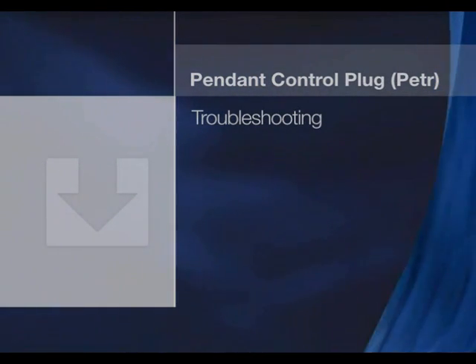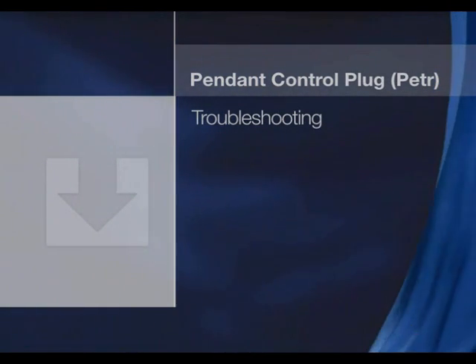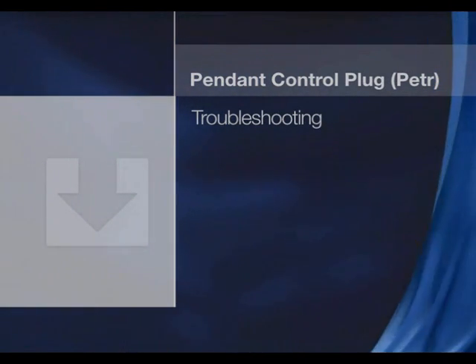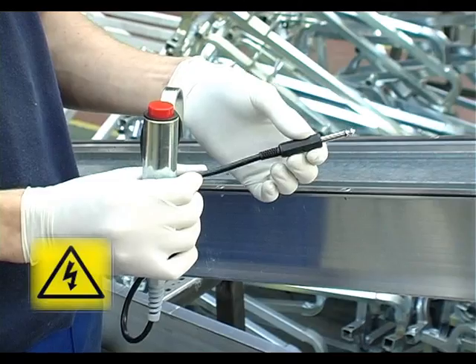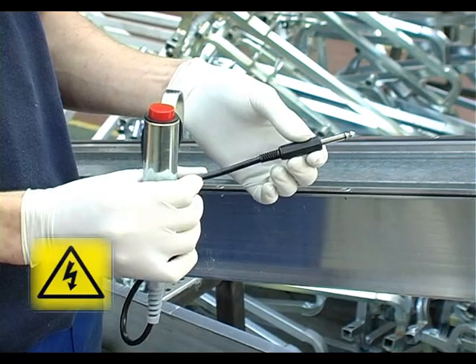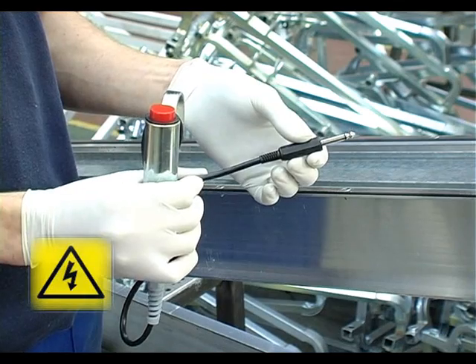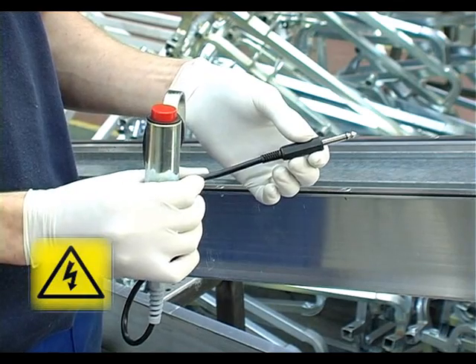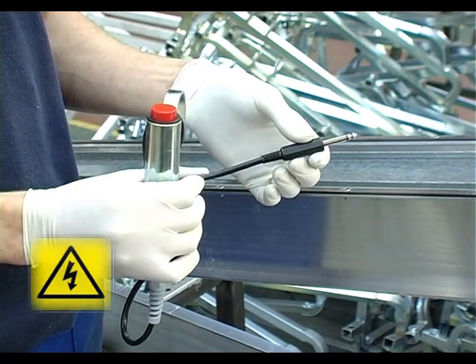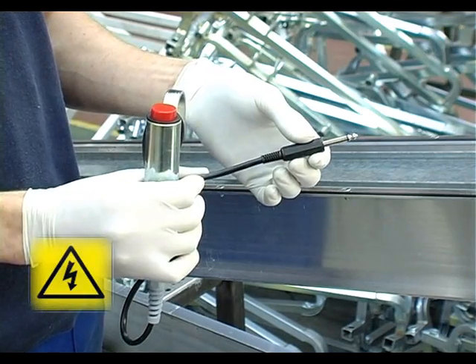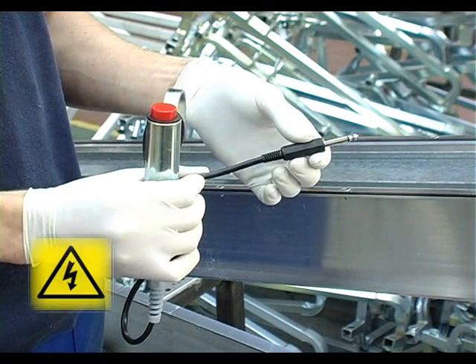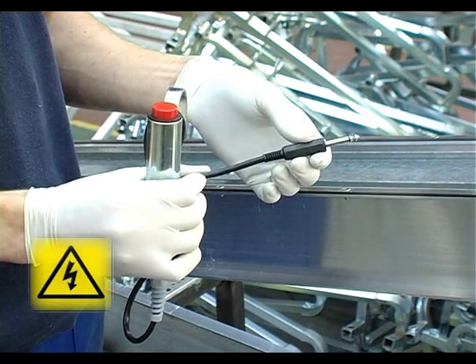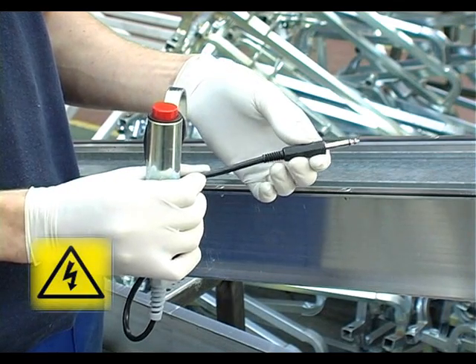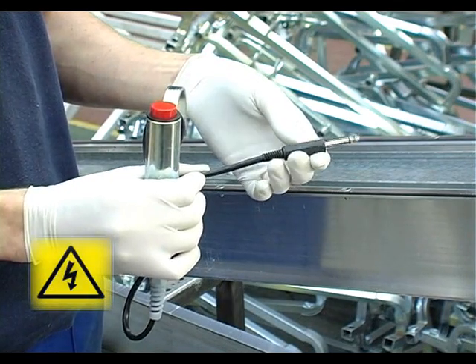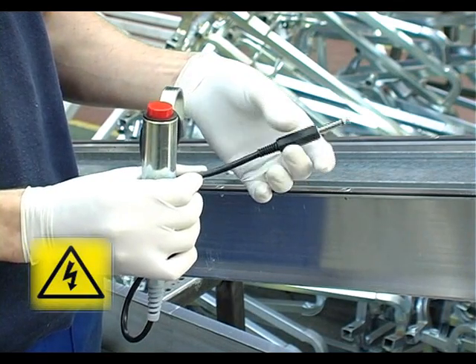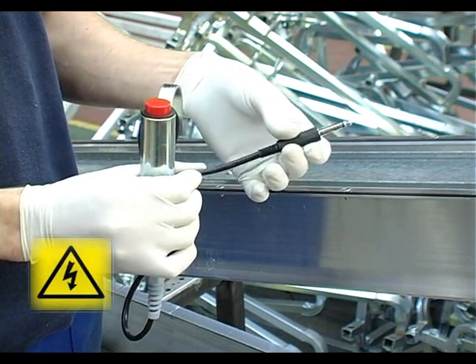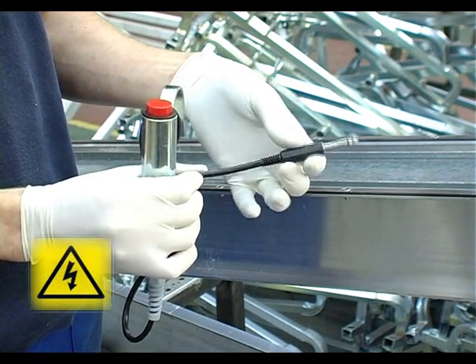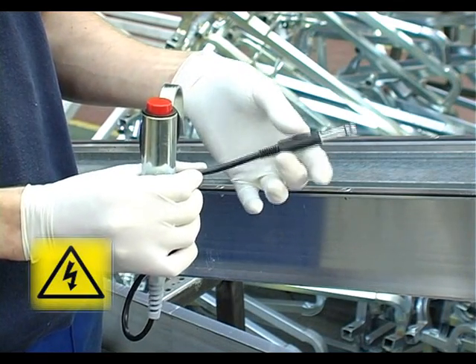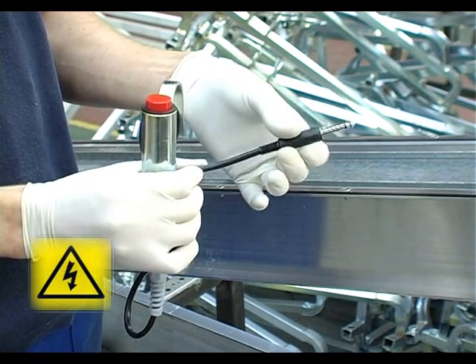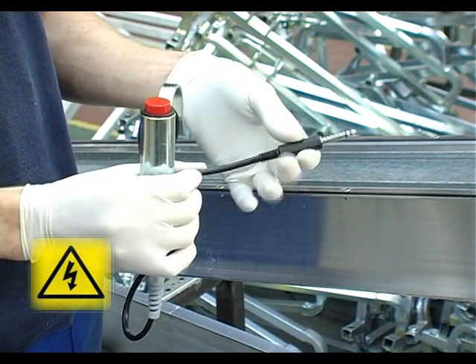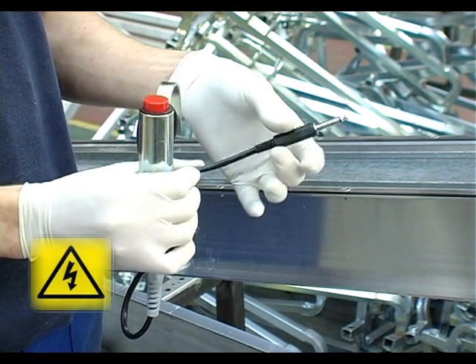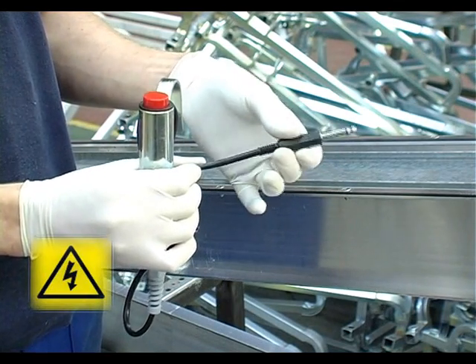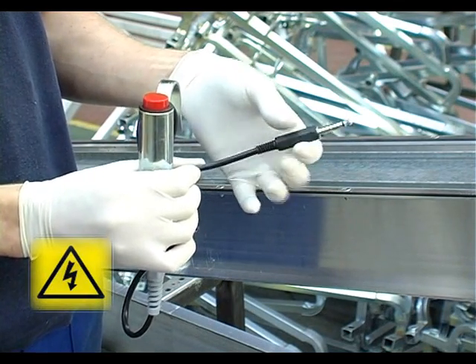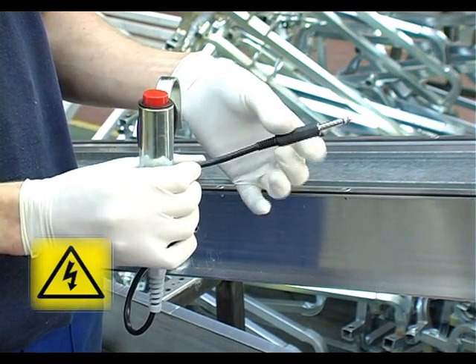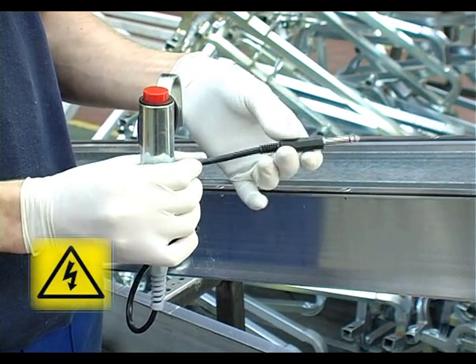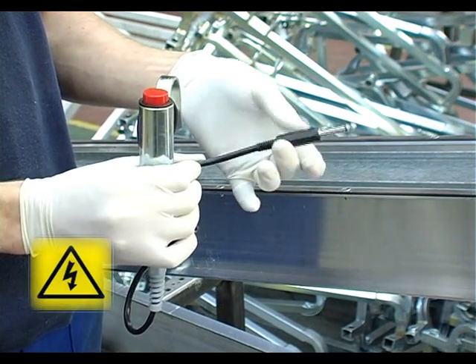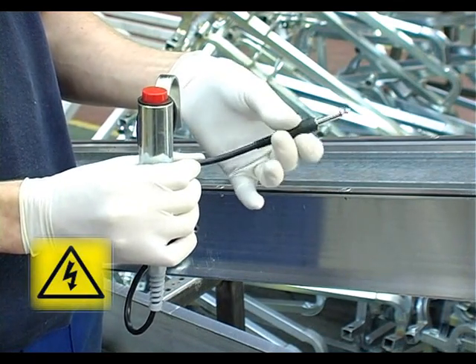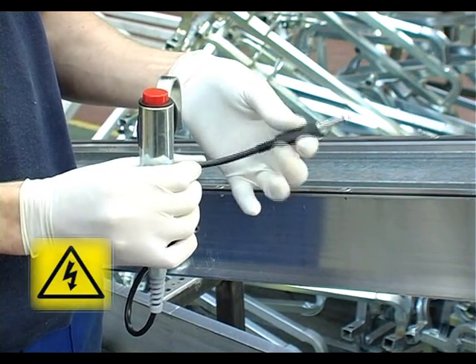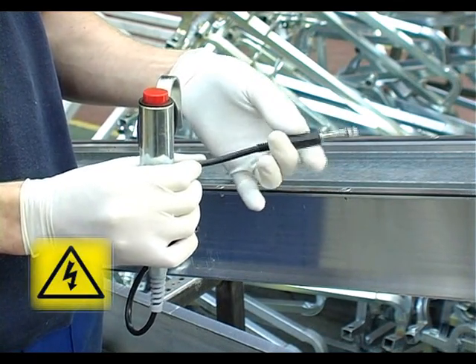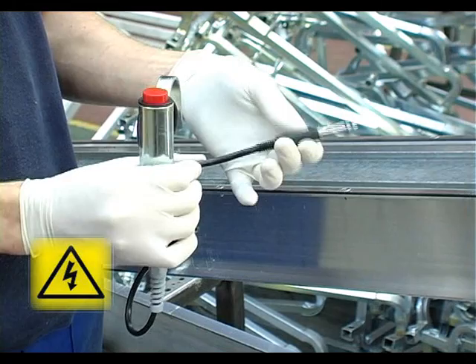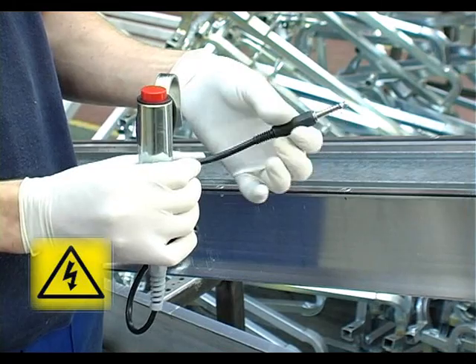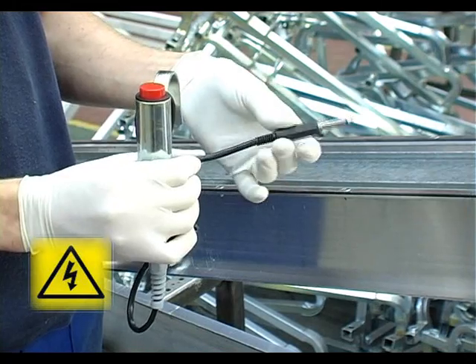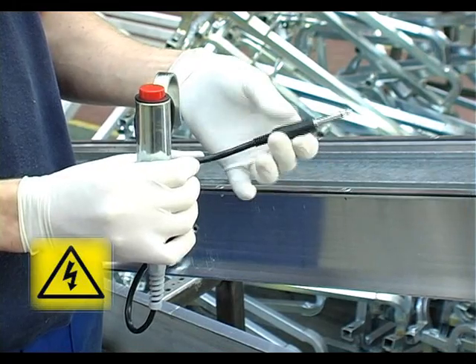The pendant control switch is used on the petrol bumper to stop the bumper from the top of the scaffold in an emergency.